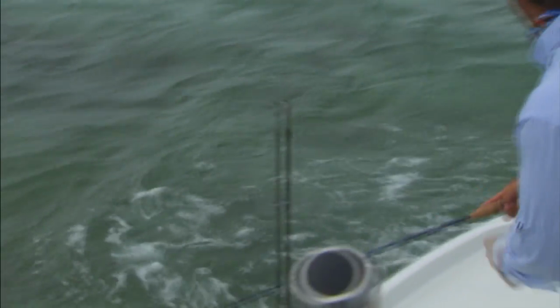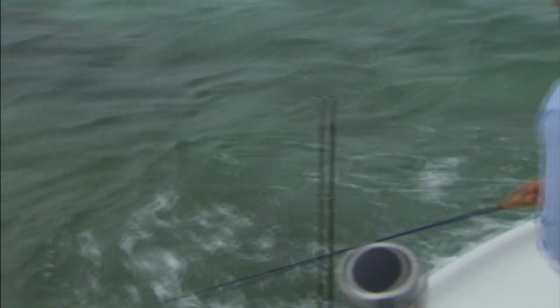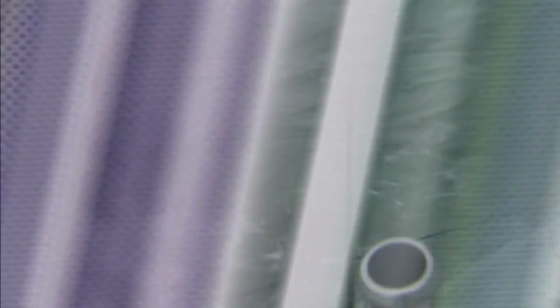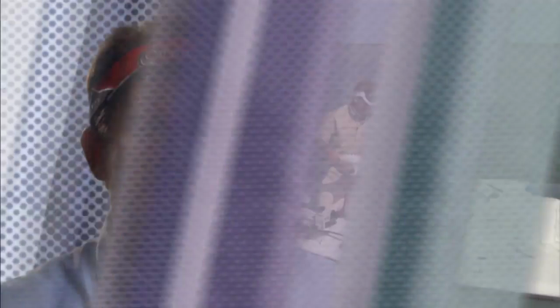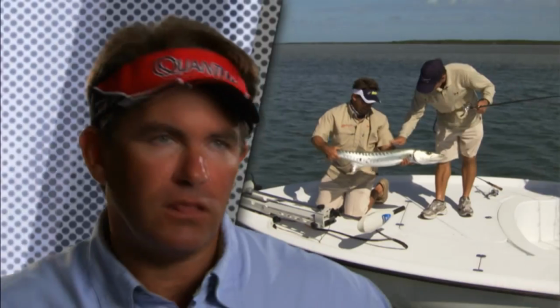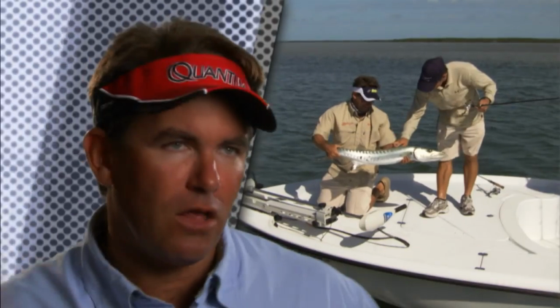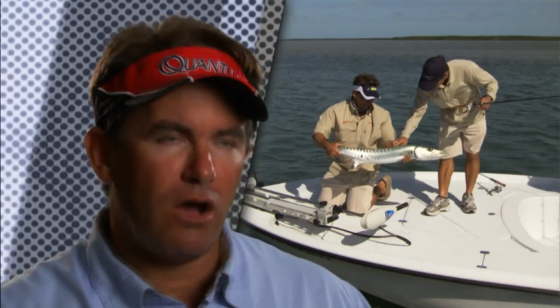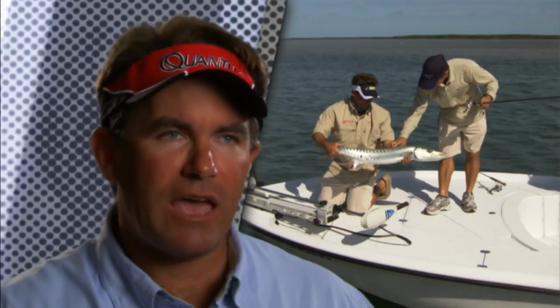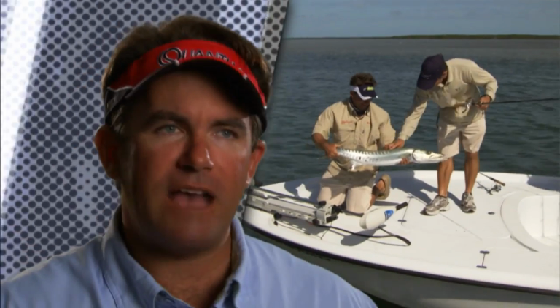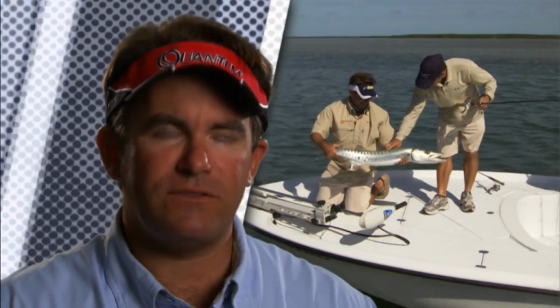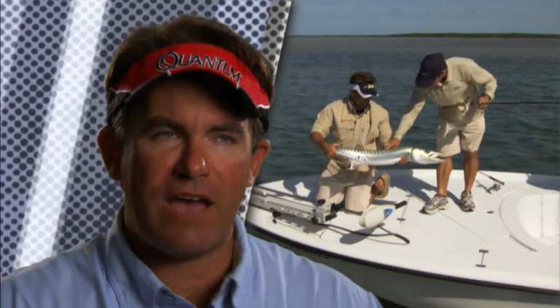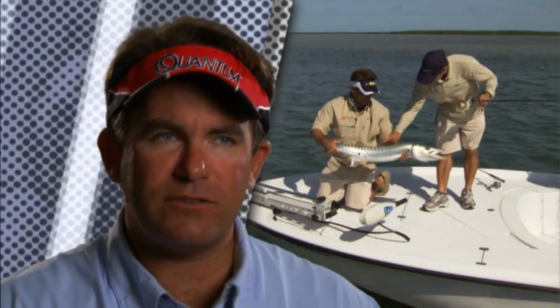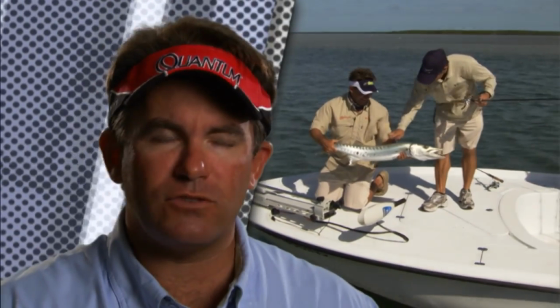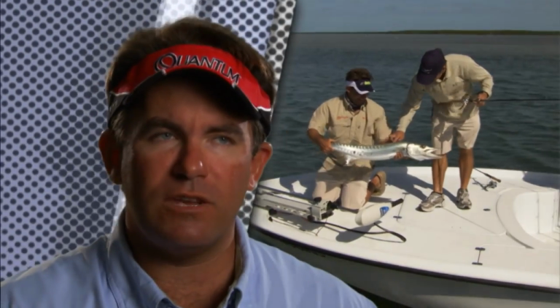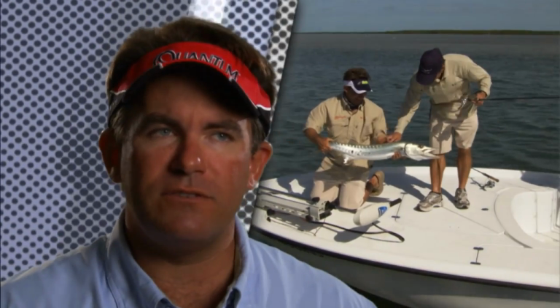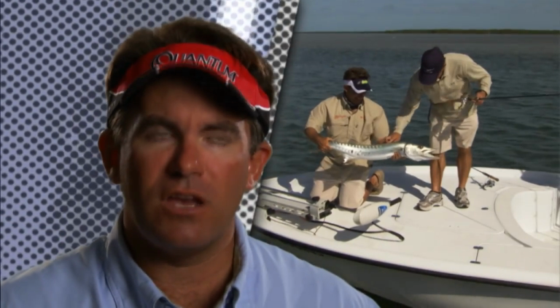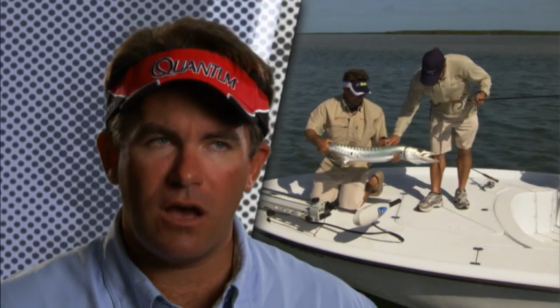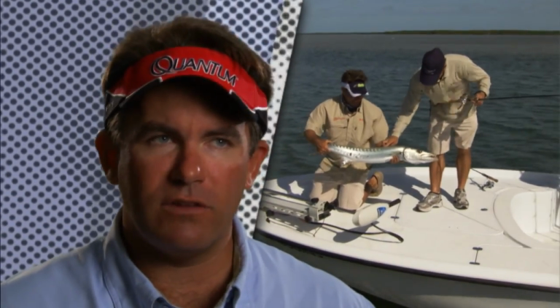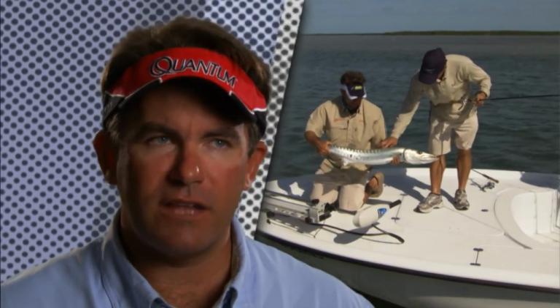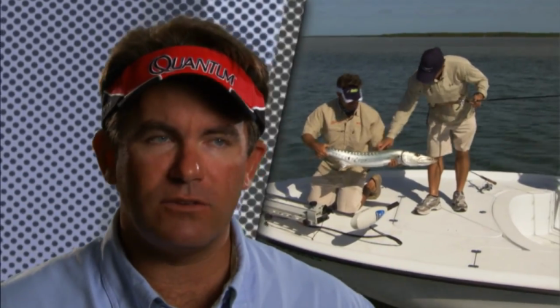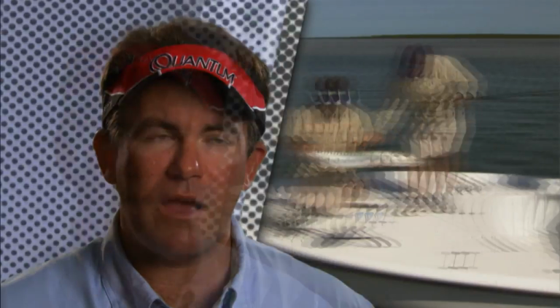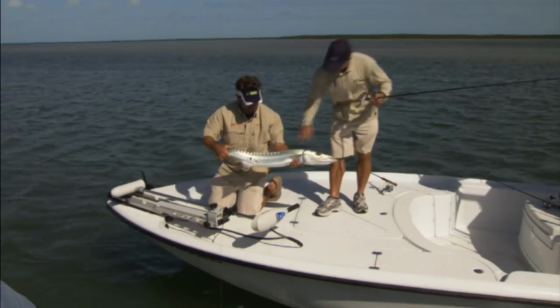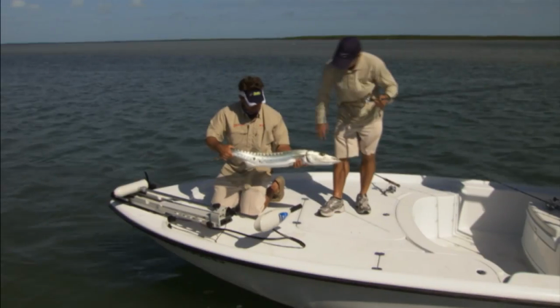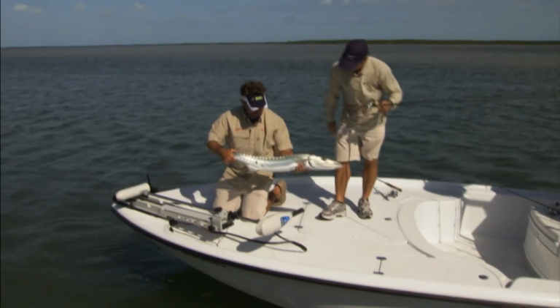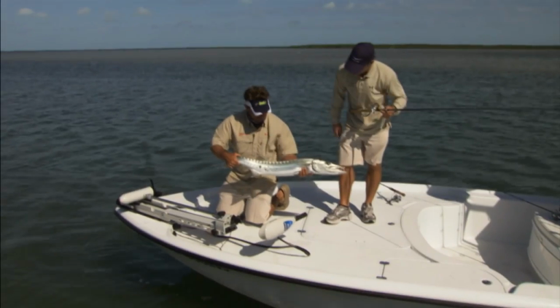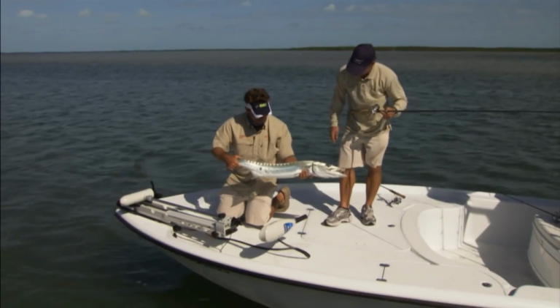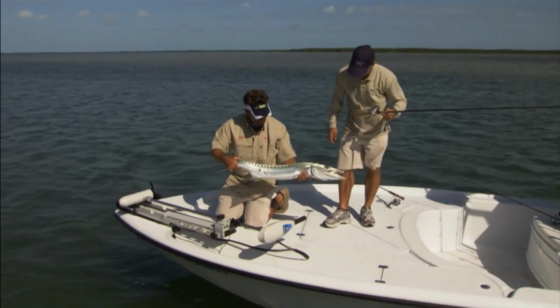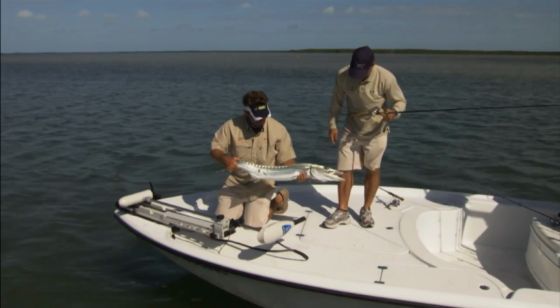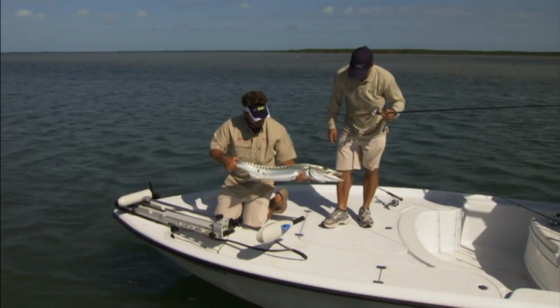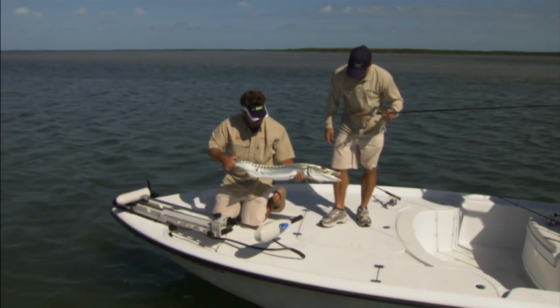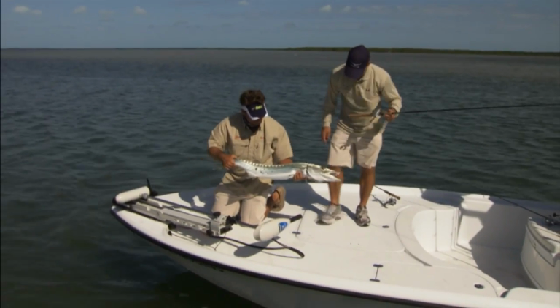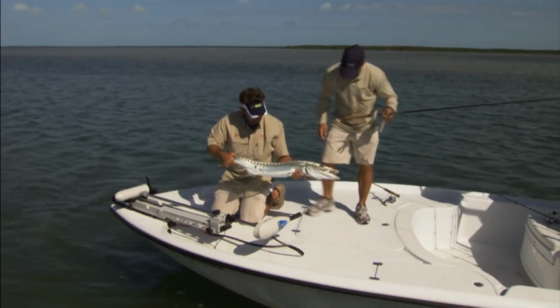Right there at the boat! Long casts, faster retrieves — cover lots of ground and you will catch some big Barracudas.